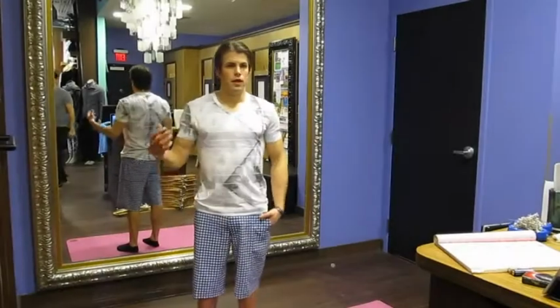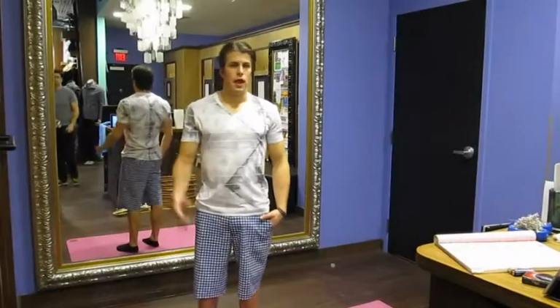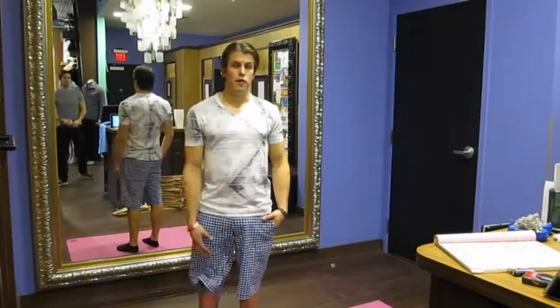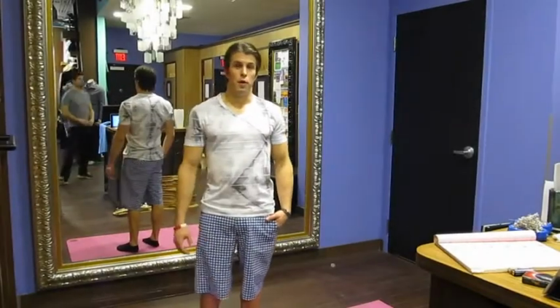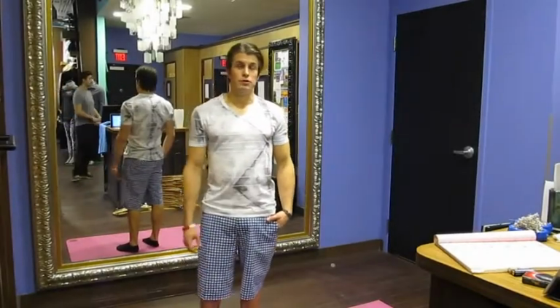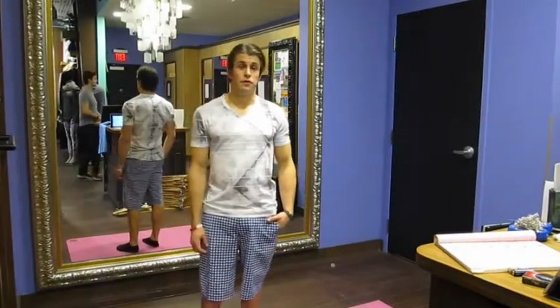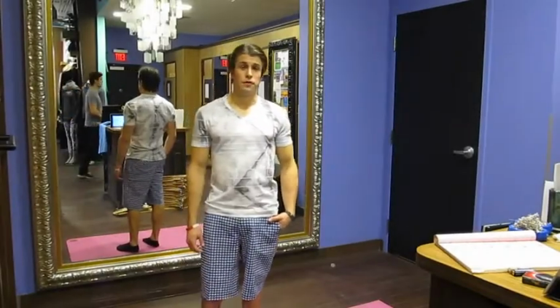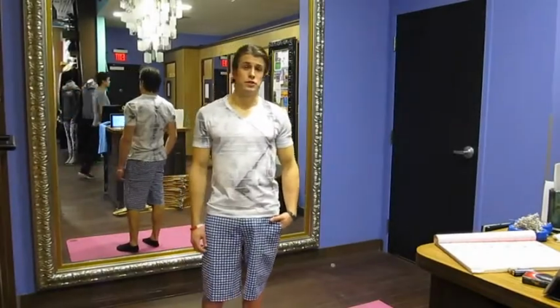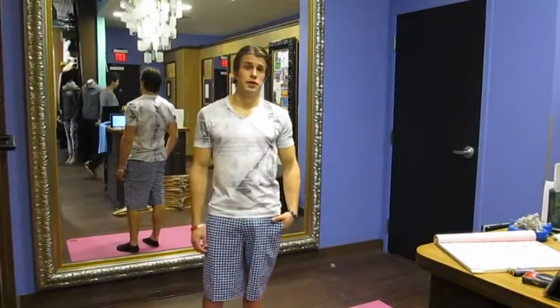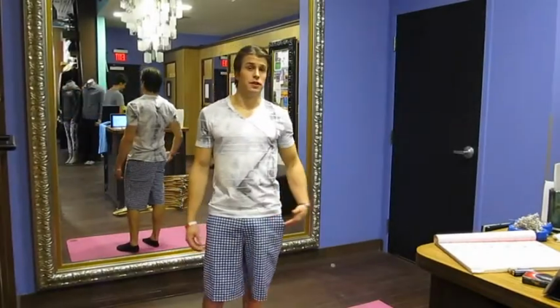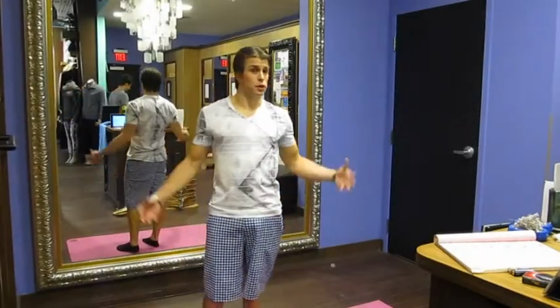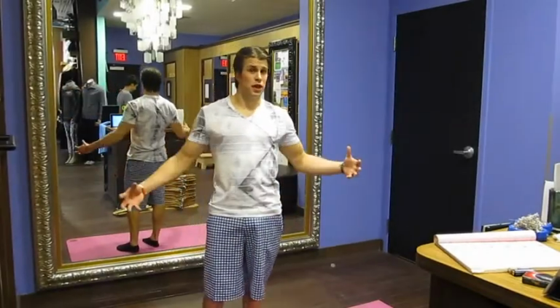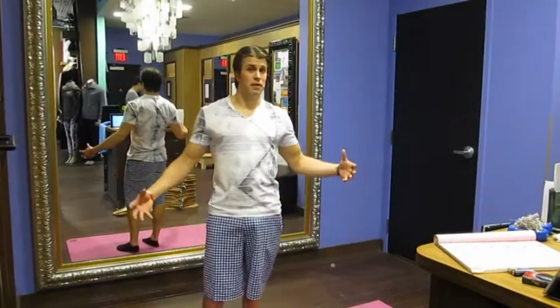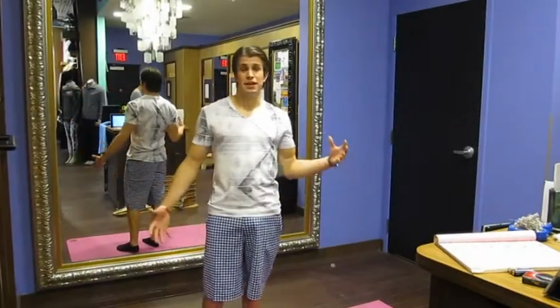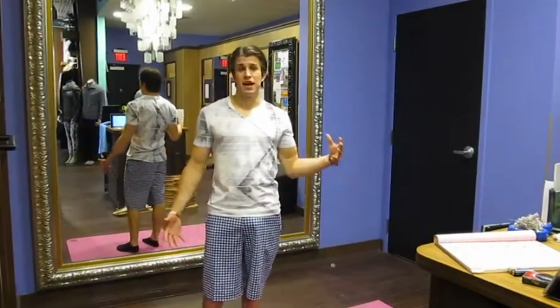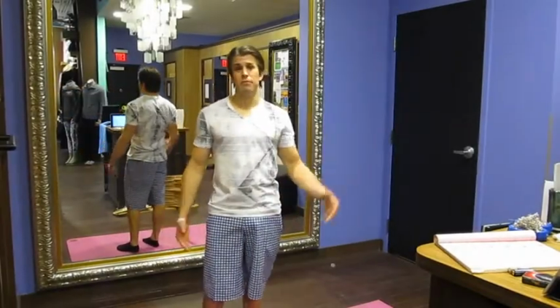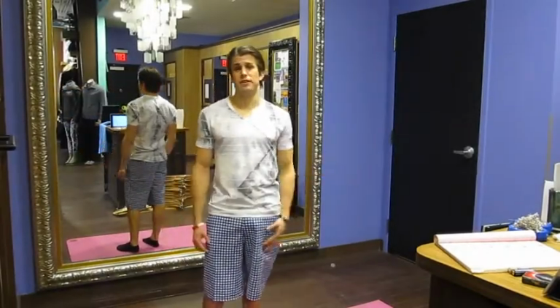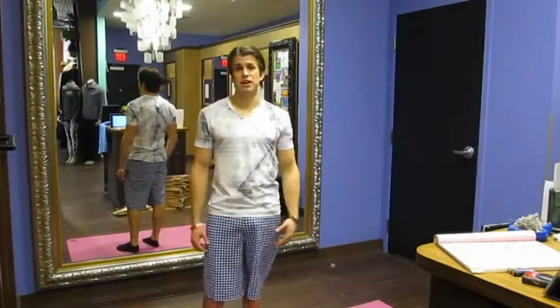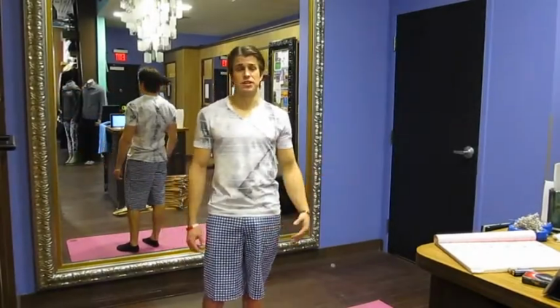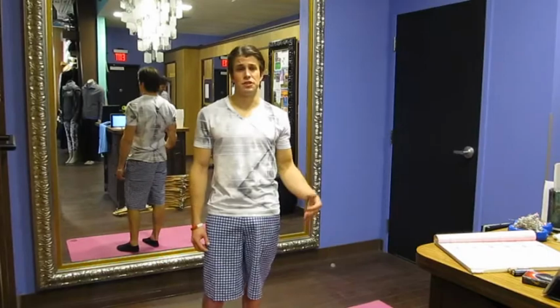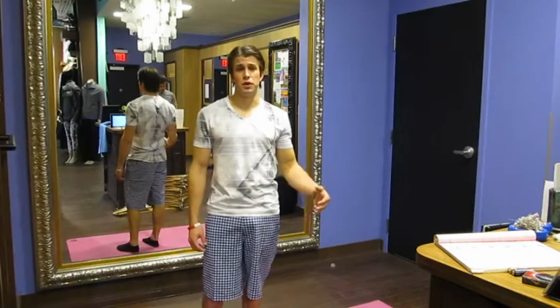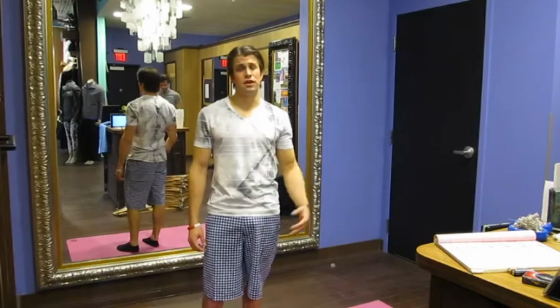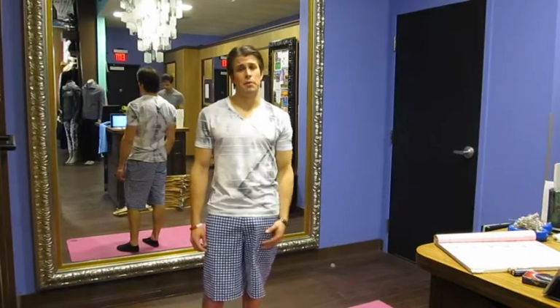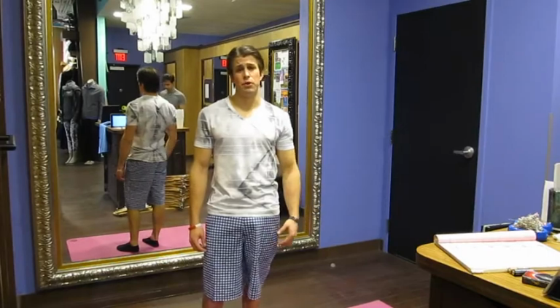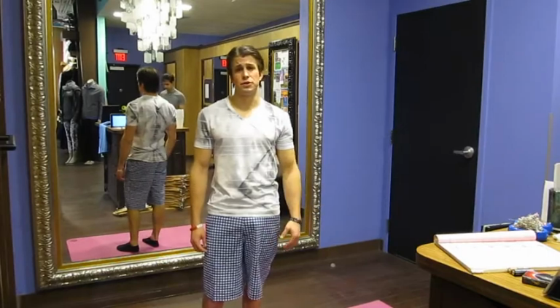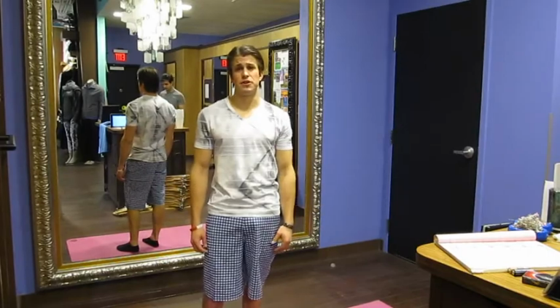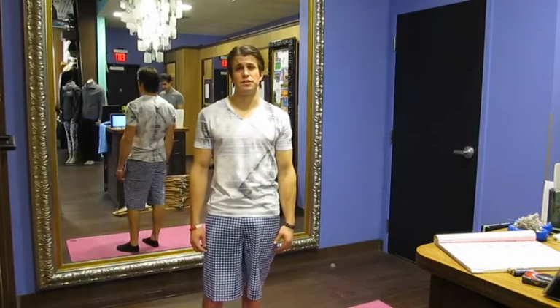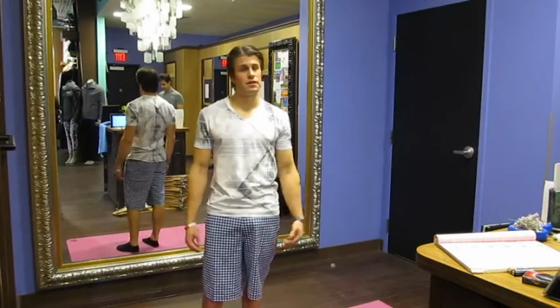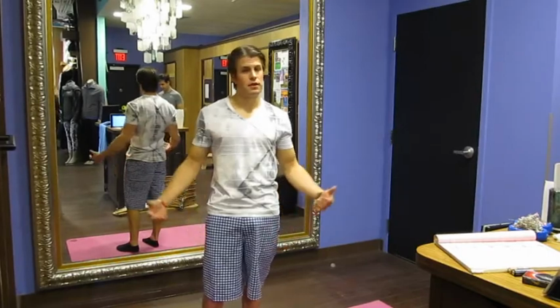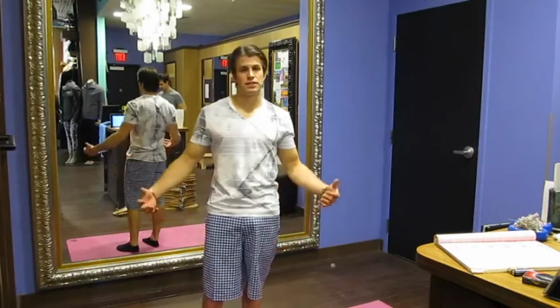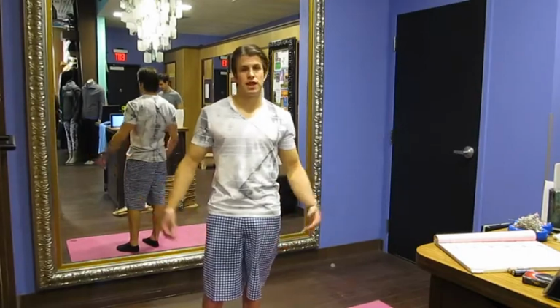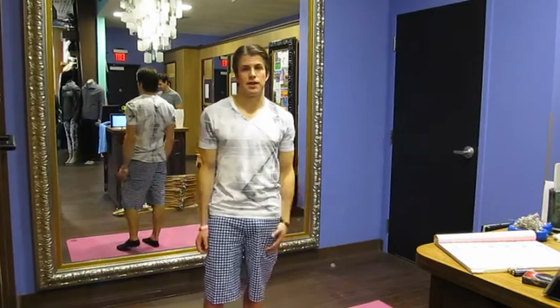Hey everyone, welcome to the Forestry Lululemon Me Time Fitness Exercise of the Week. I'm your host Chris Henderson — let's get at it.